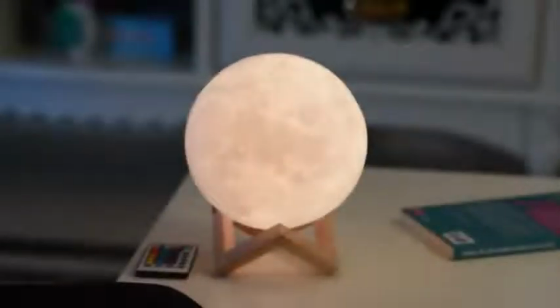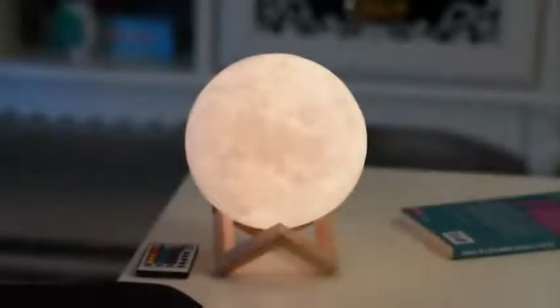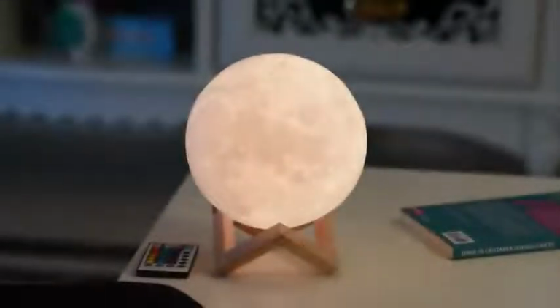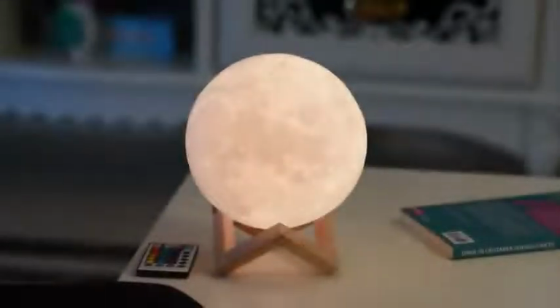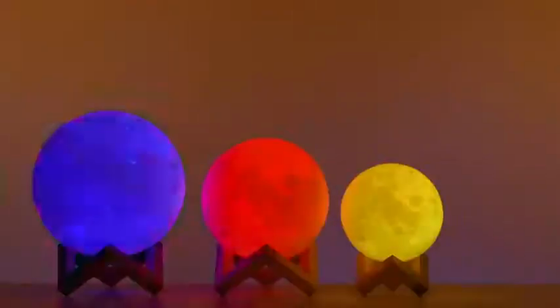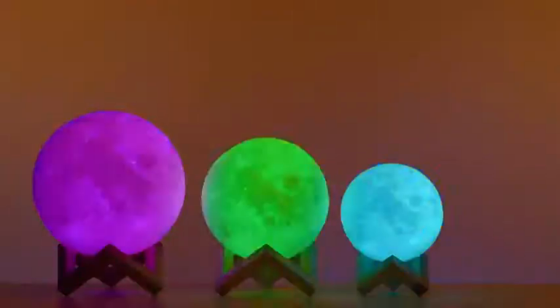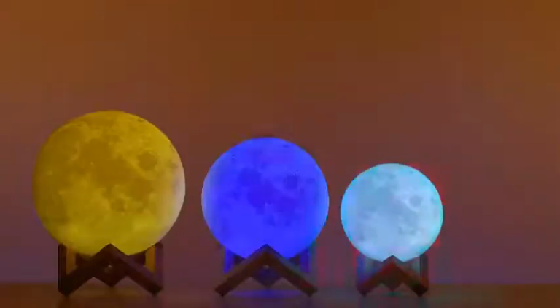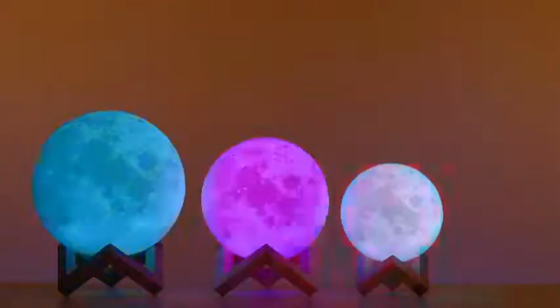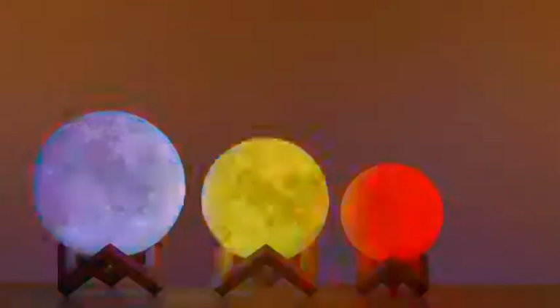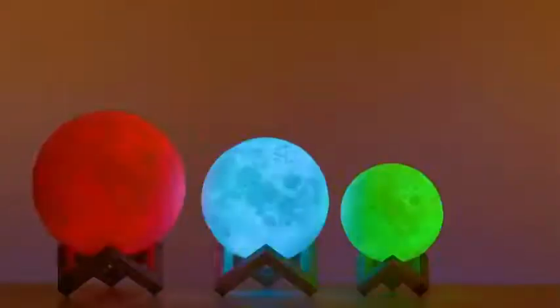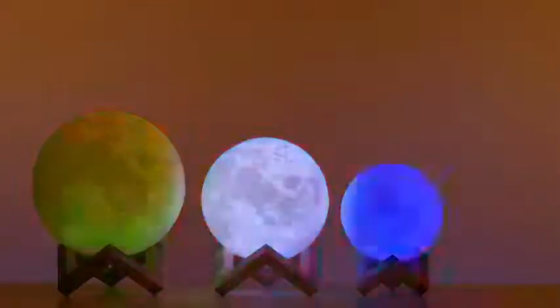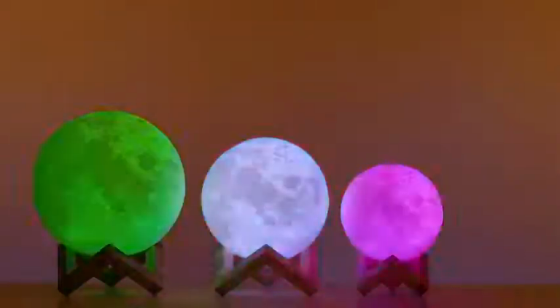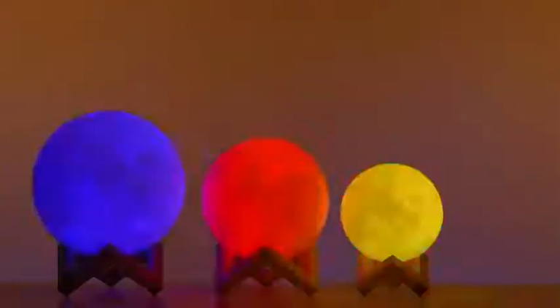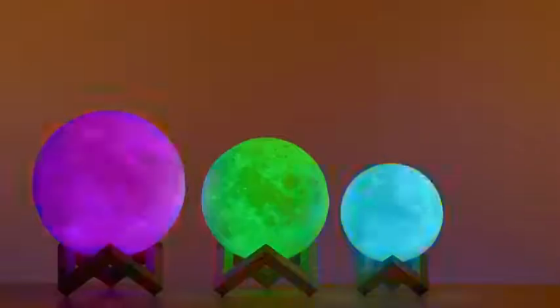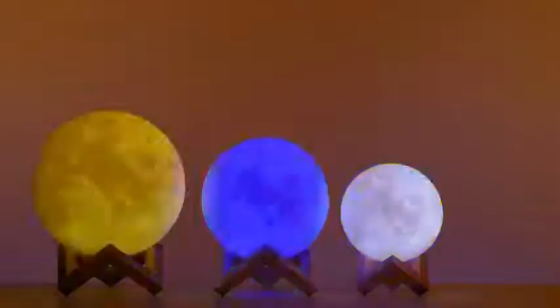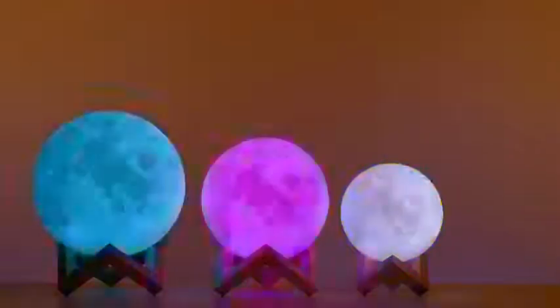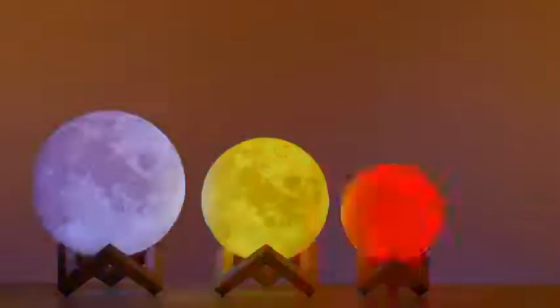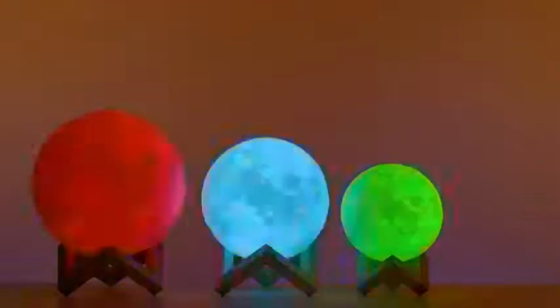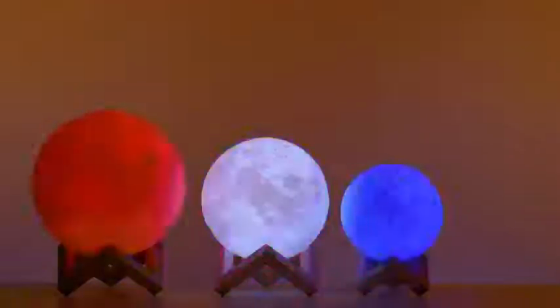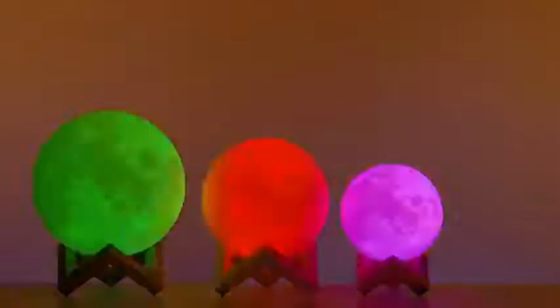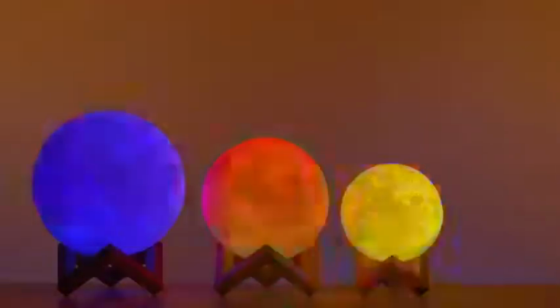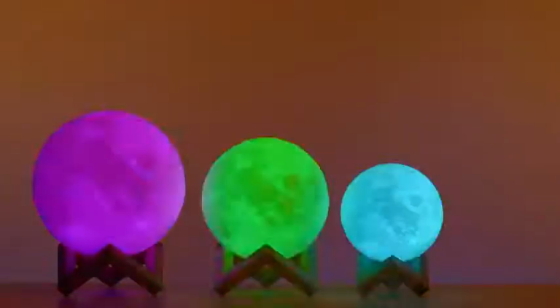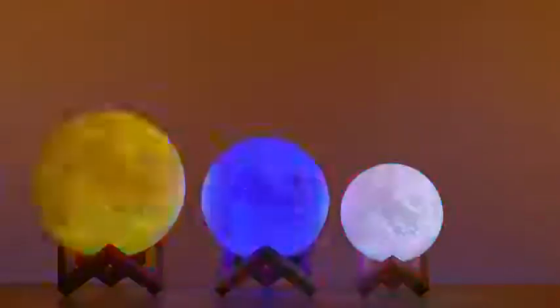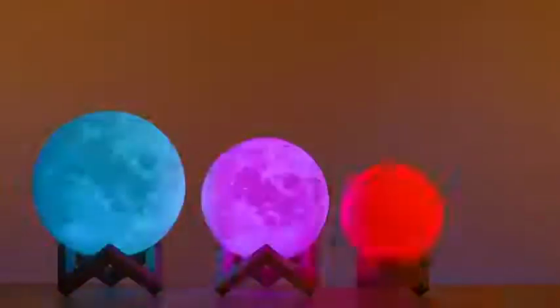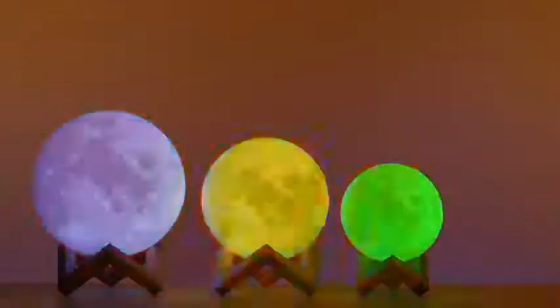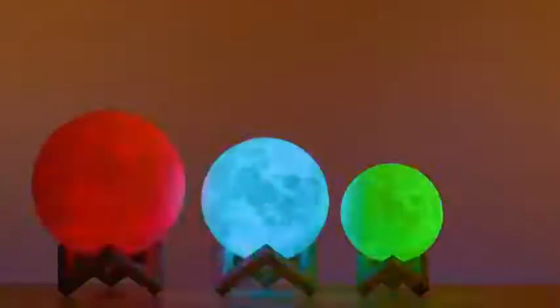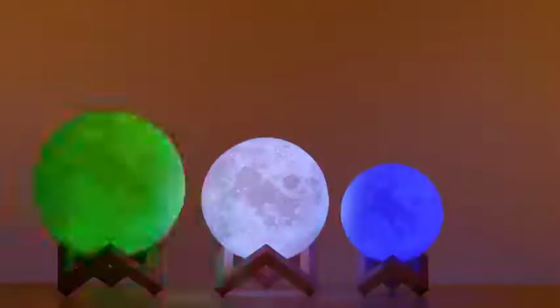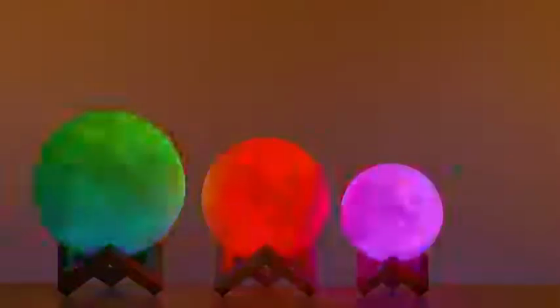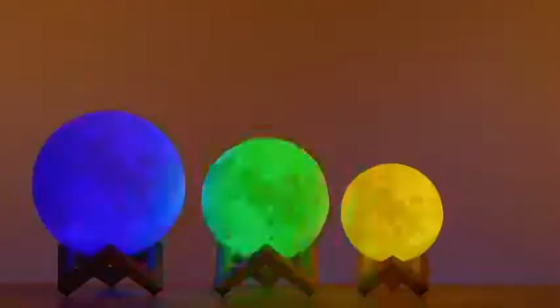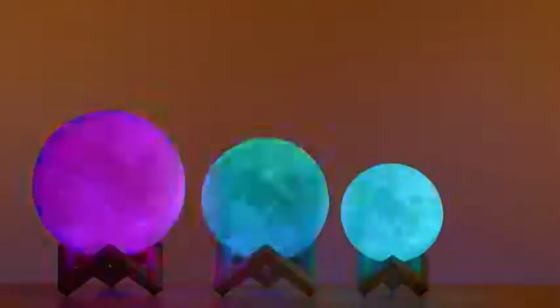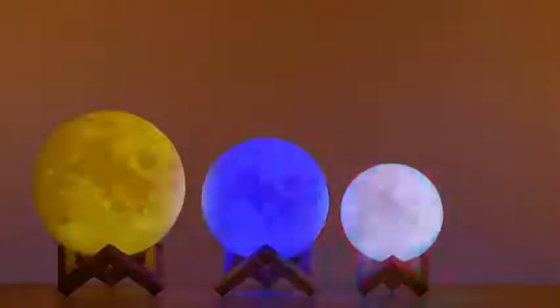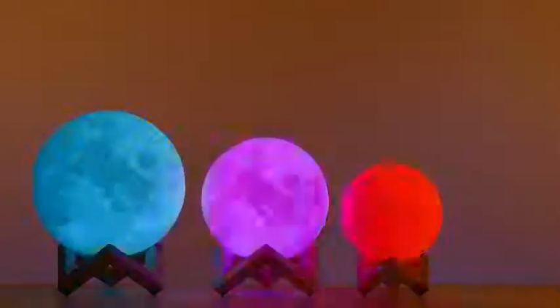The moon lamp comes in different sizes and features, so no matter the choice, you'll be over the moon.